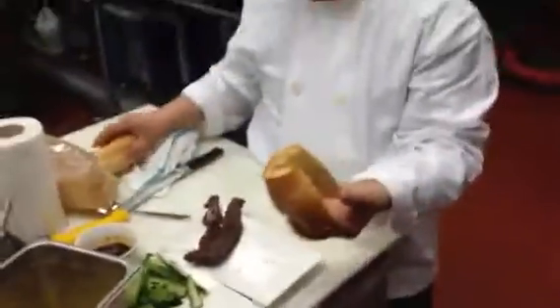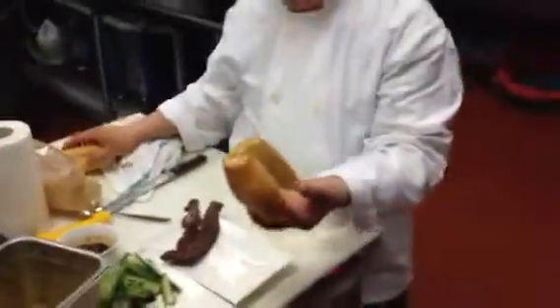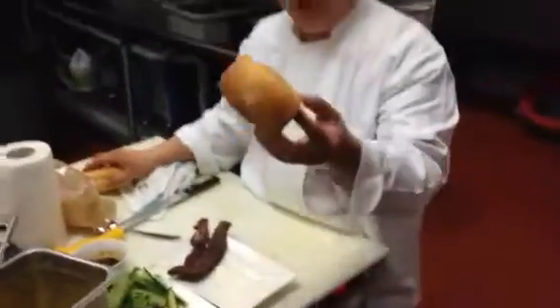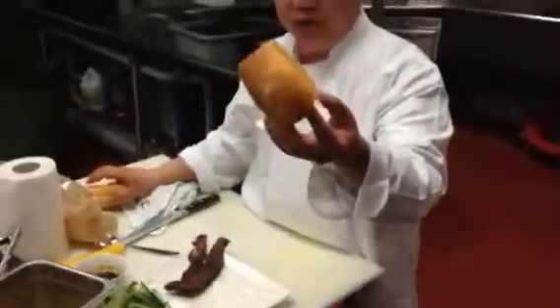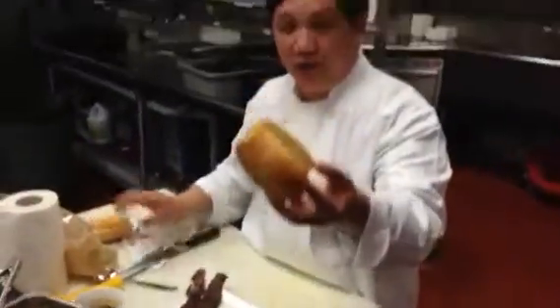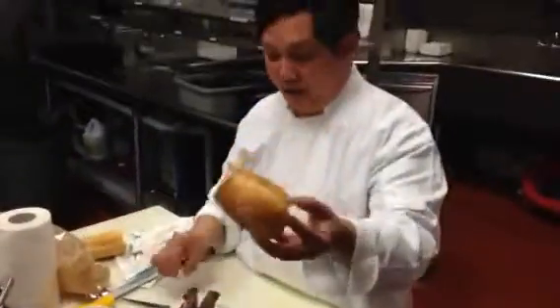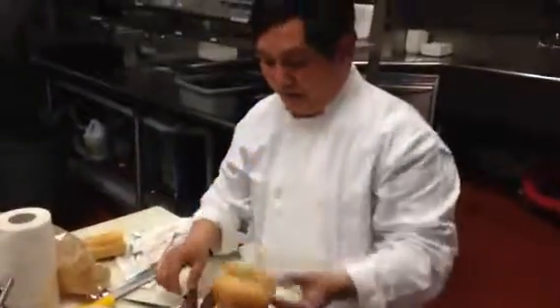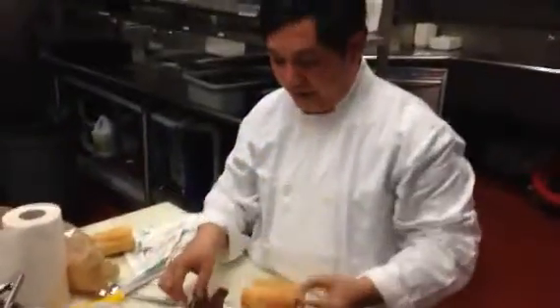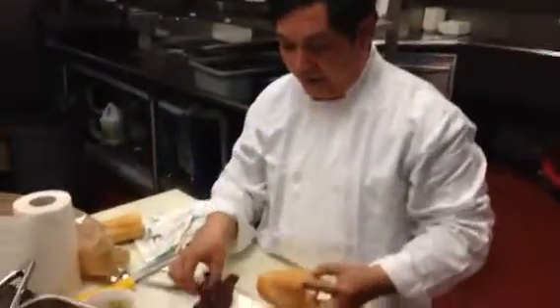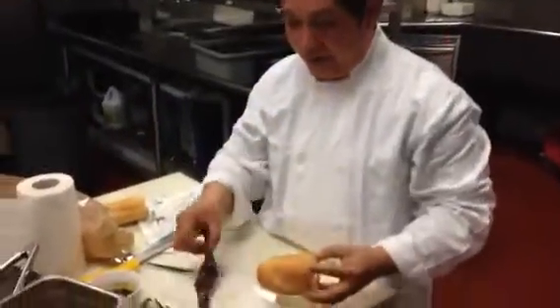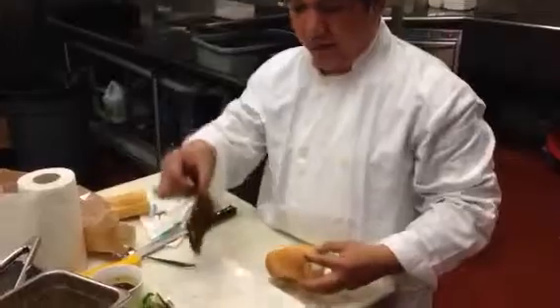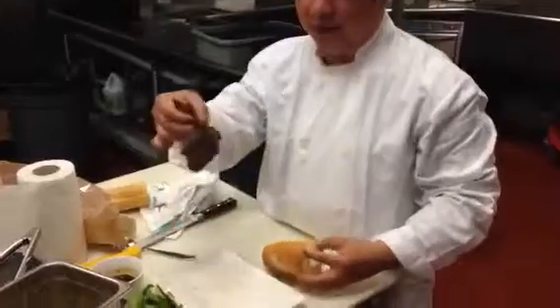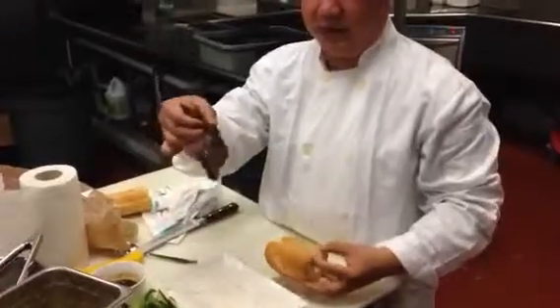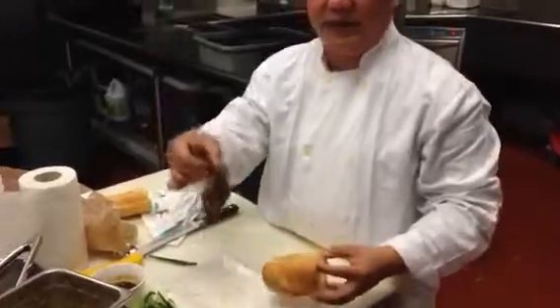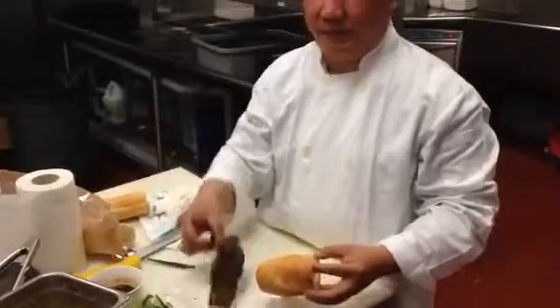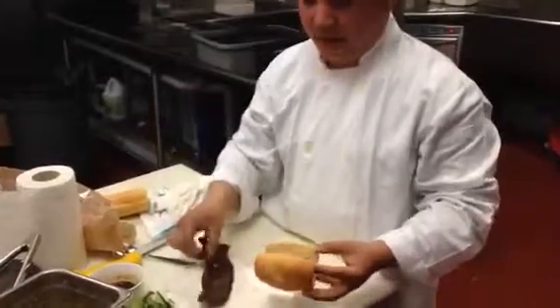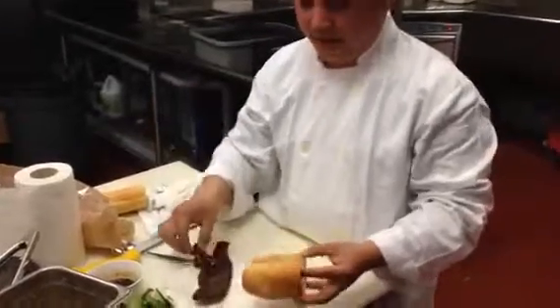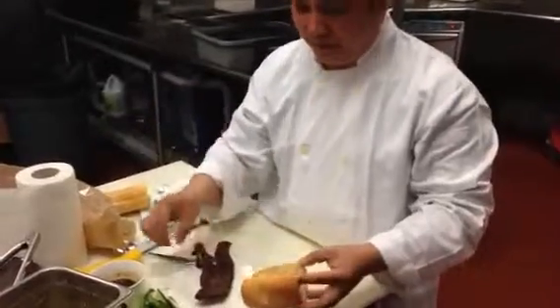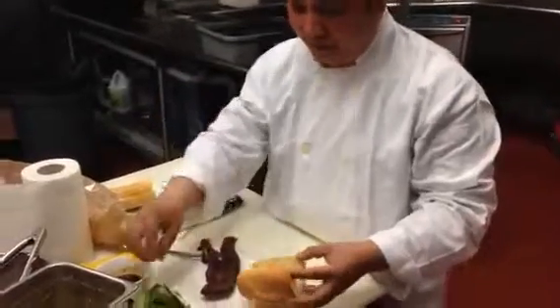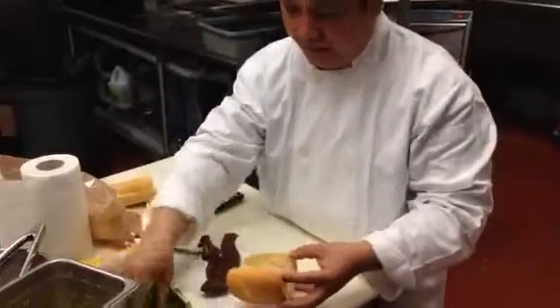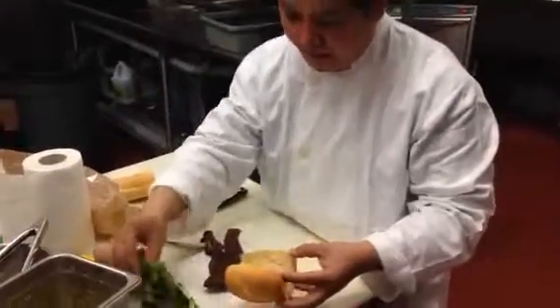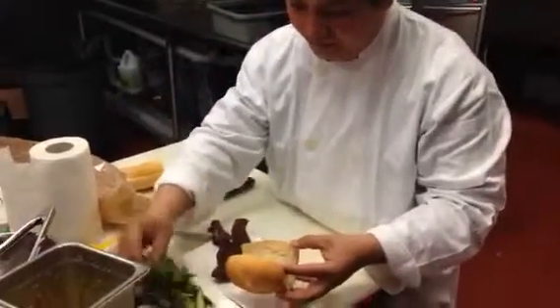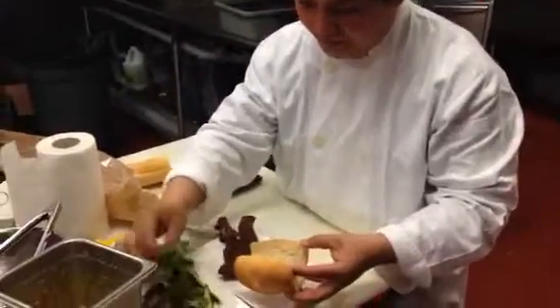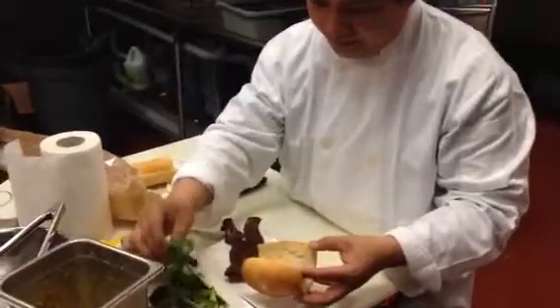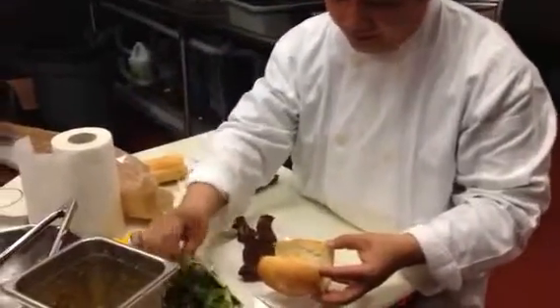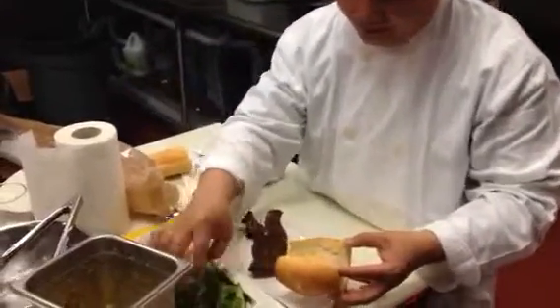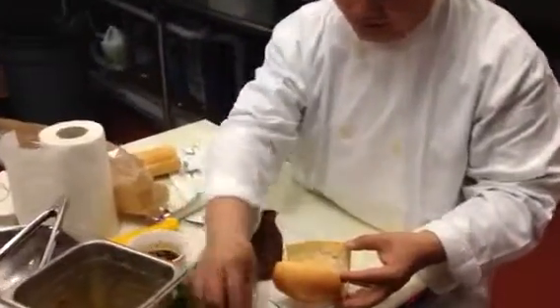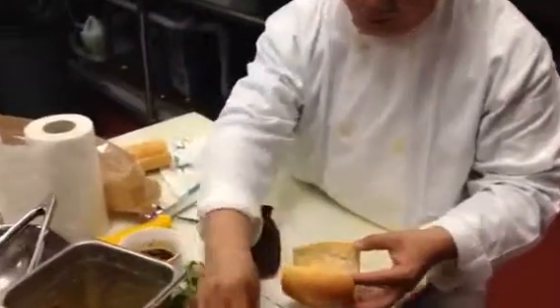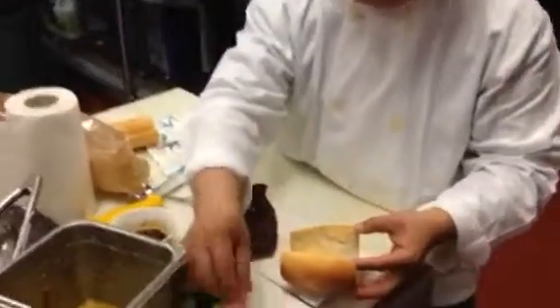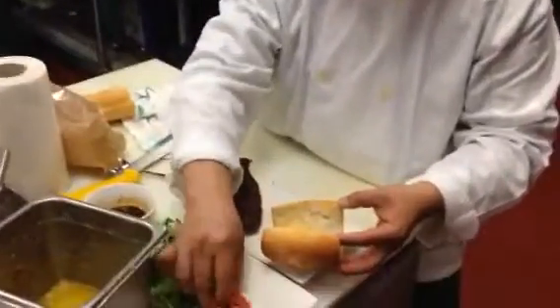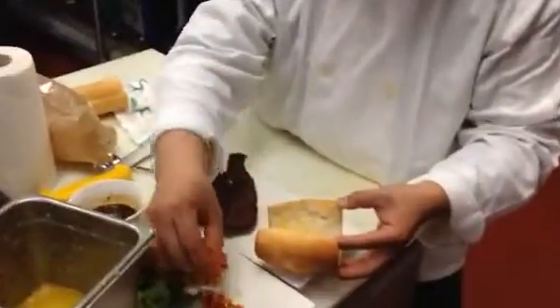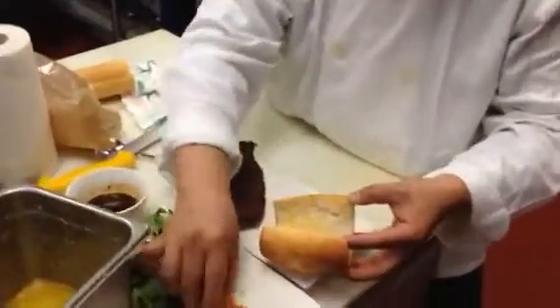Now we put the kabi in. Now you put your kimchi in.